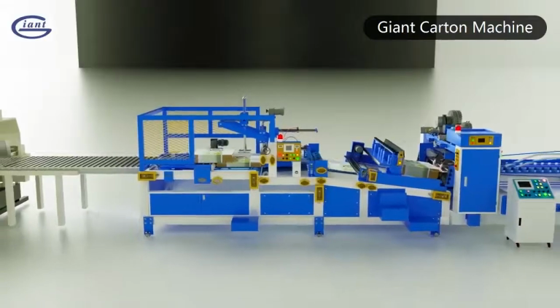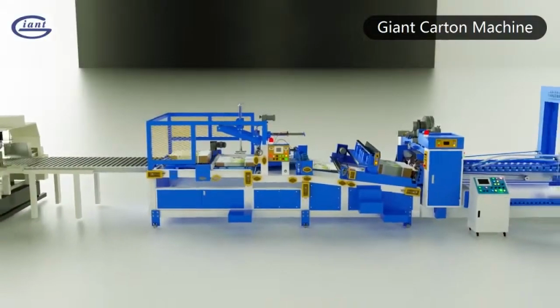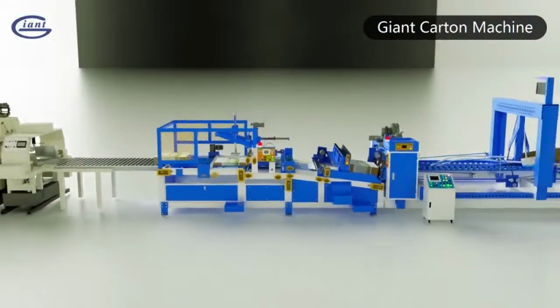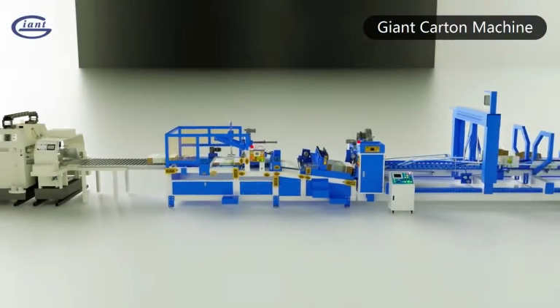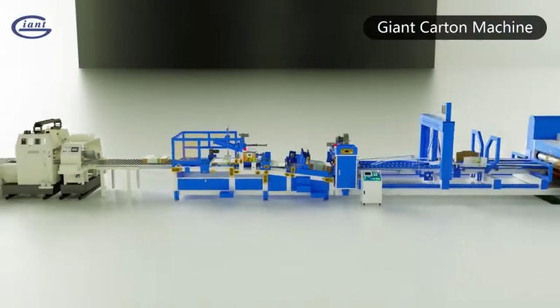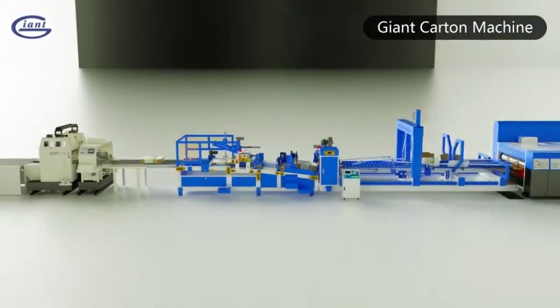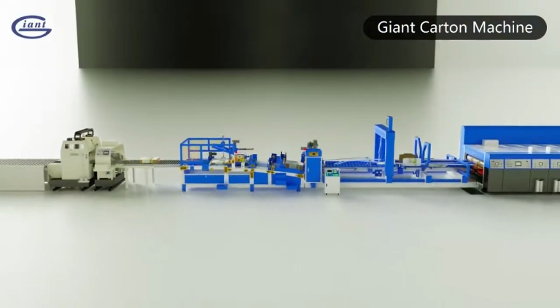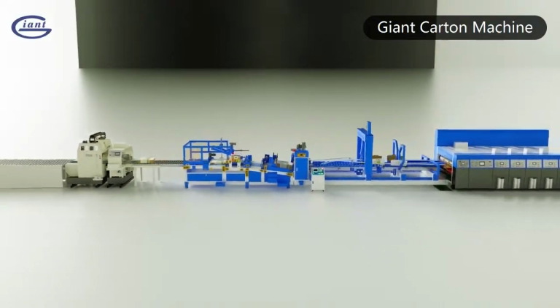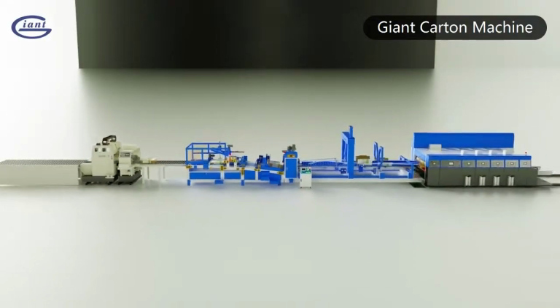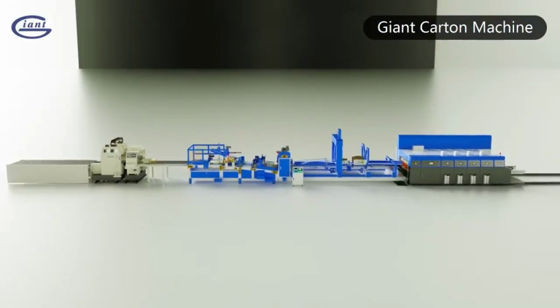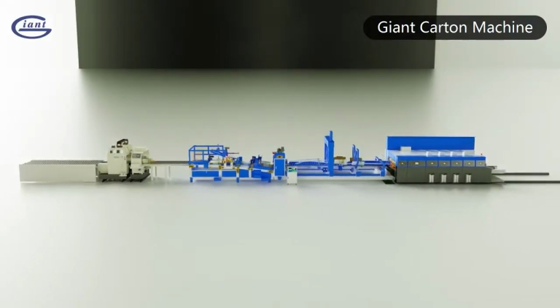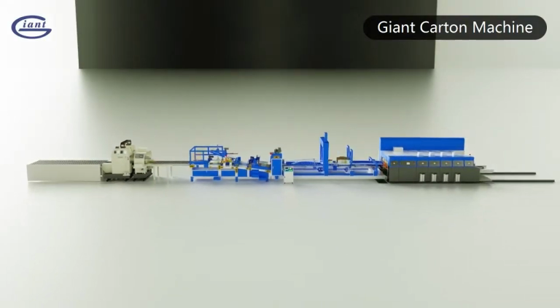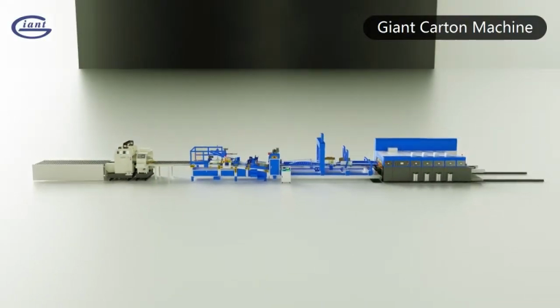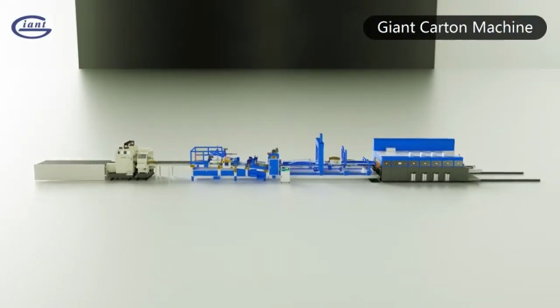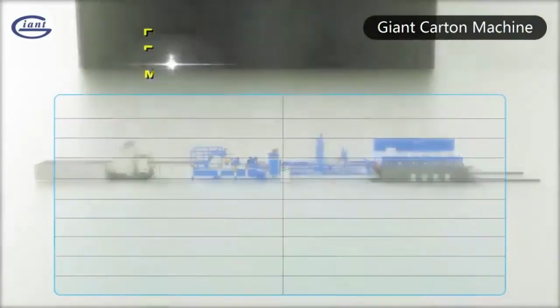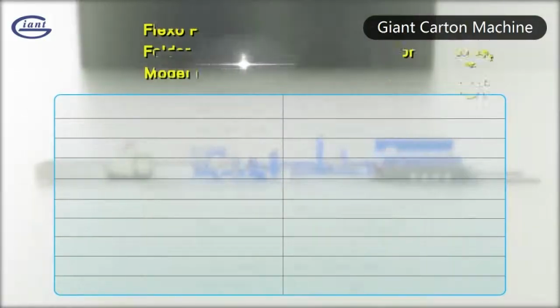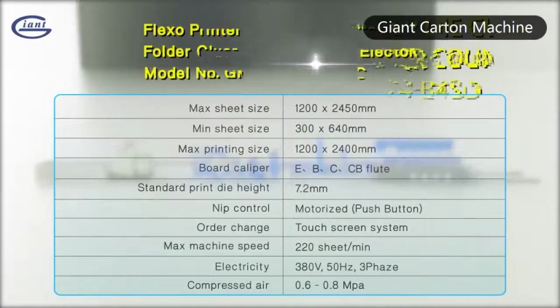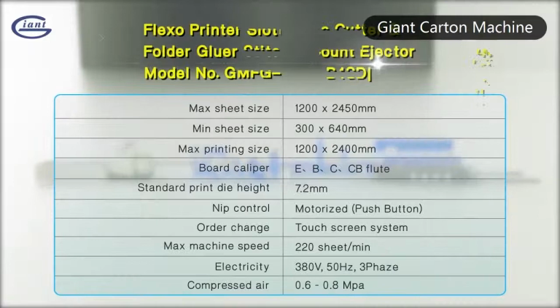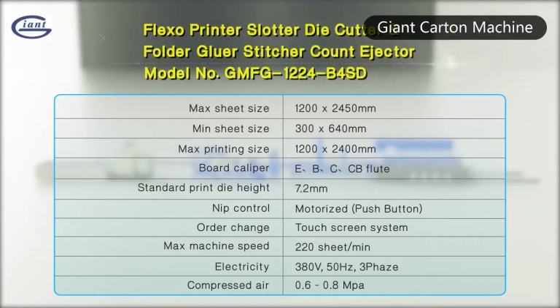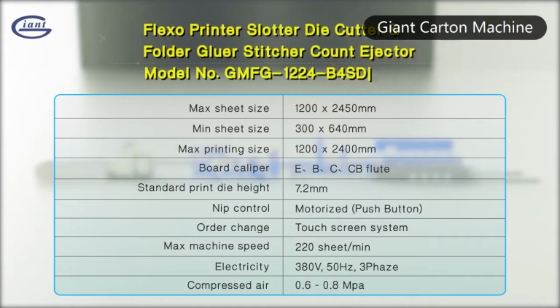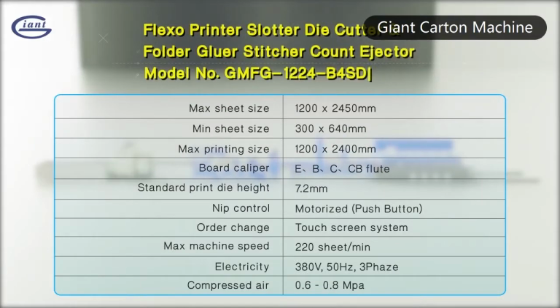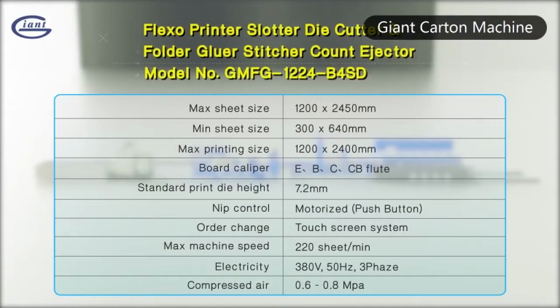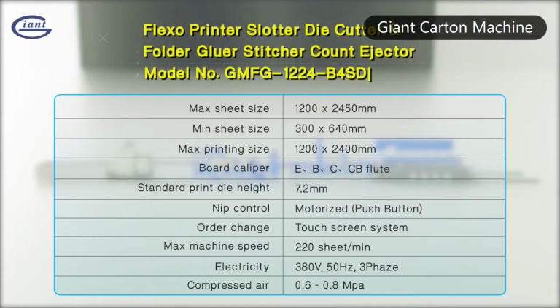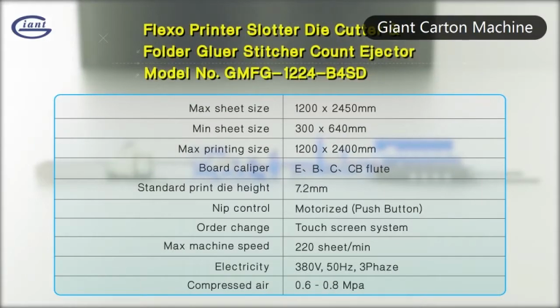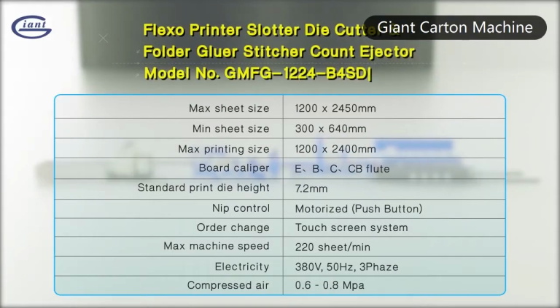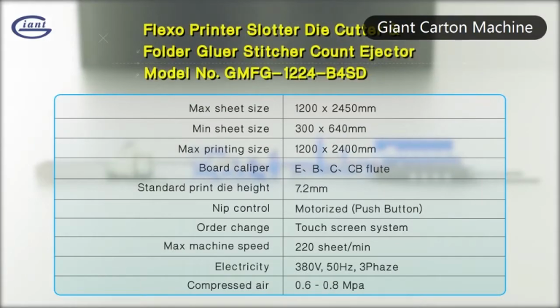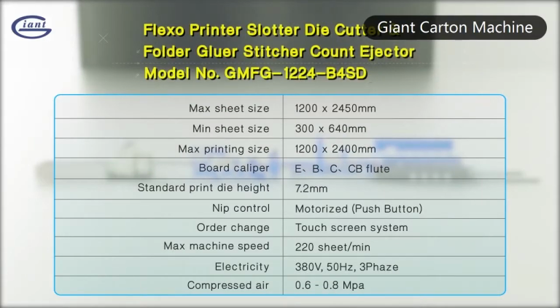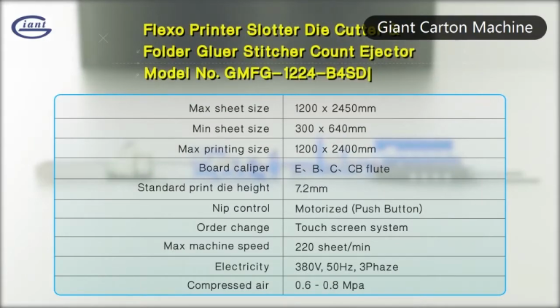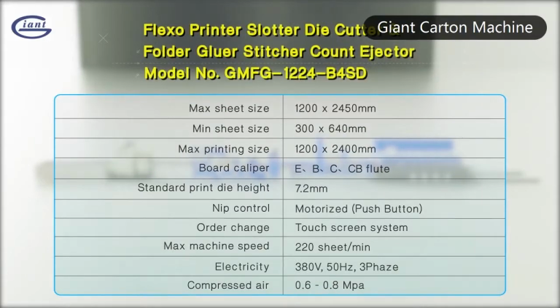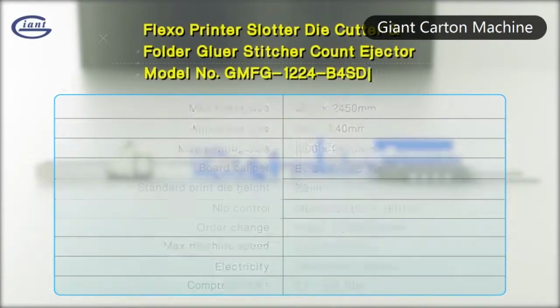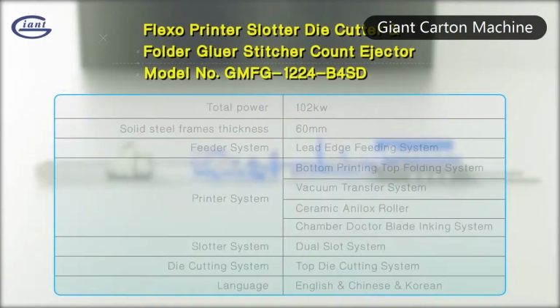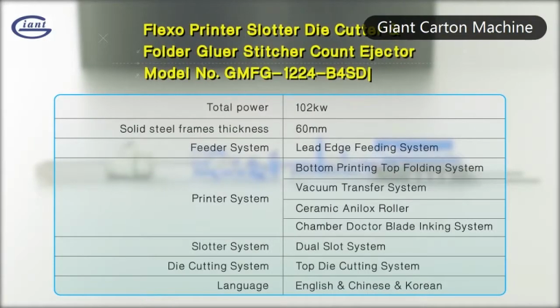The rear production can be equipped with an inline automatic strapper, saving labor and improving production efficiency.